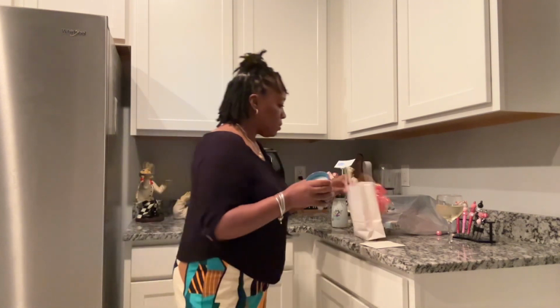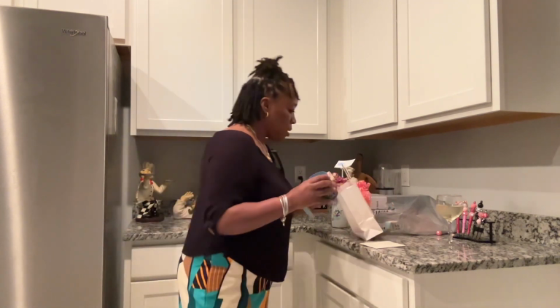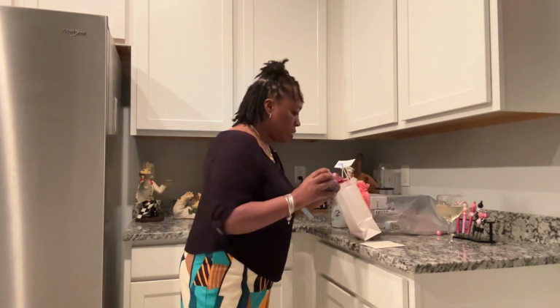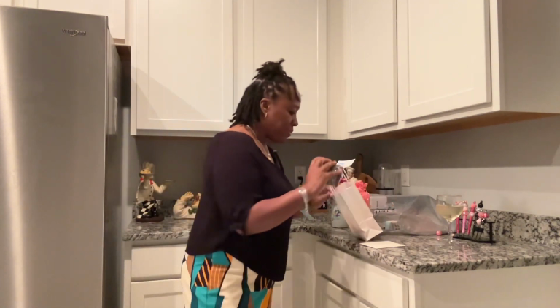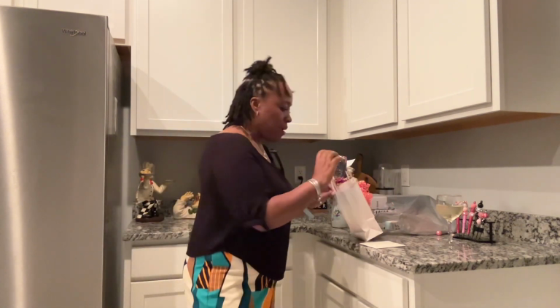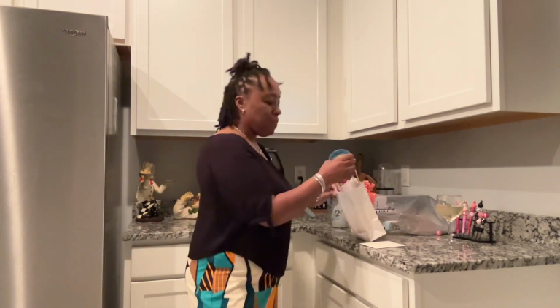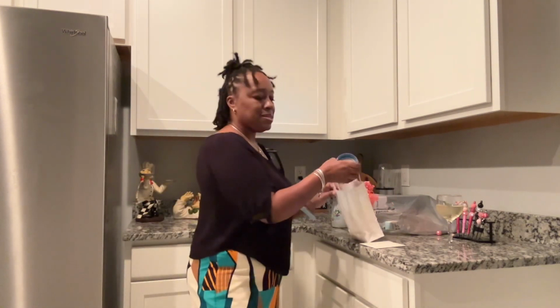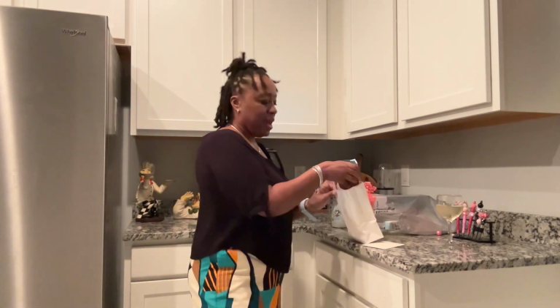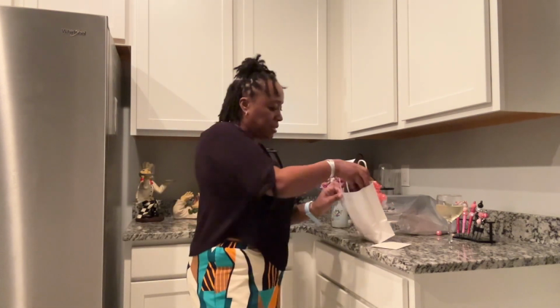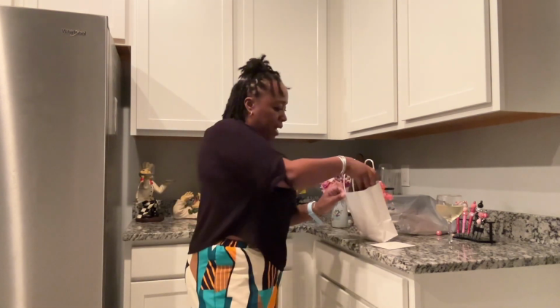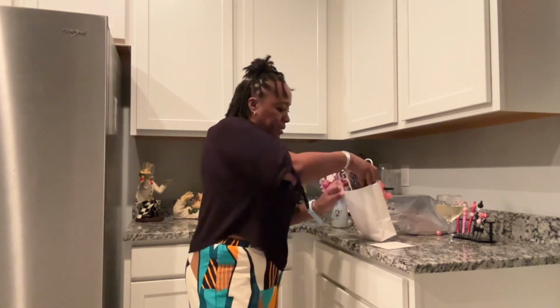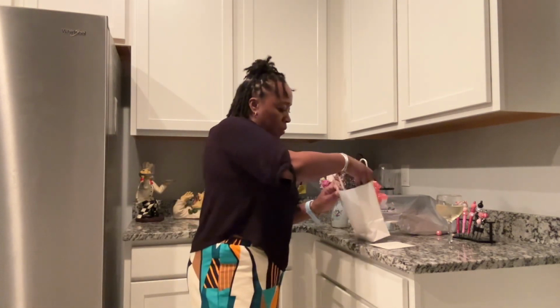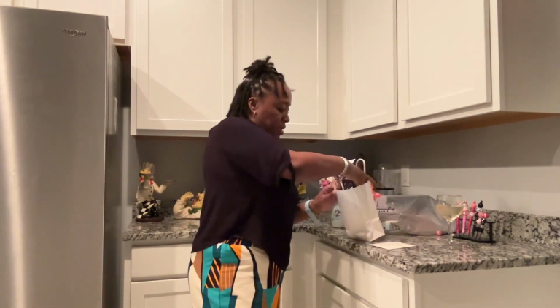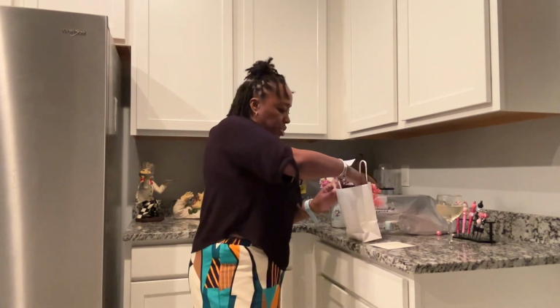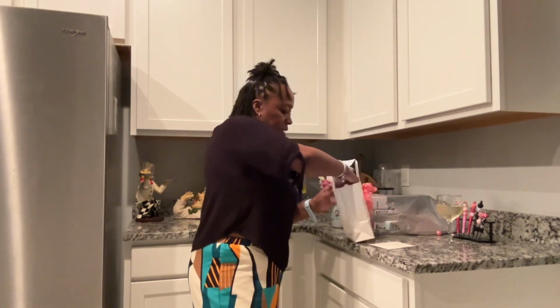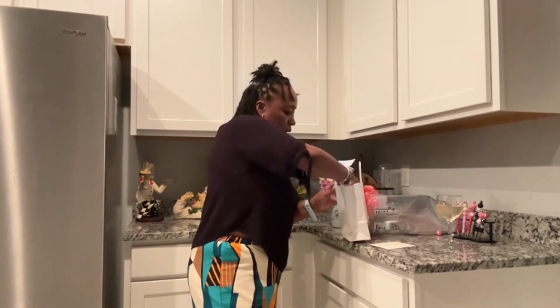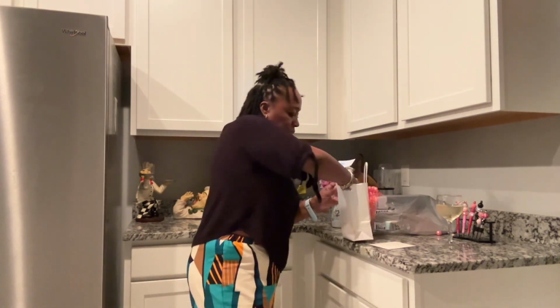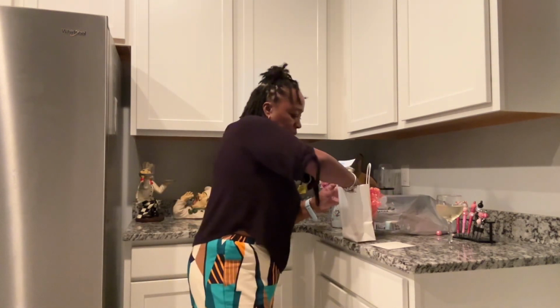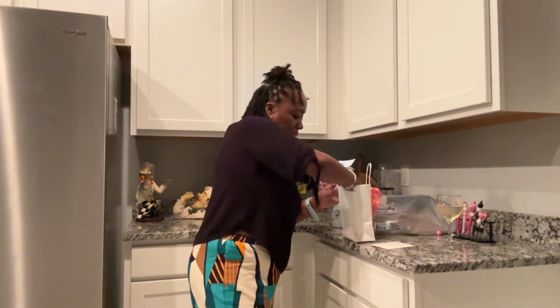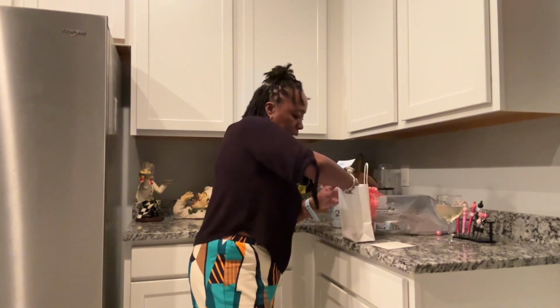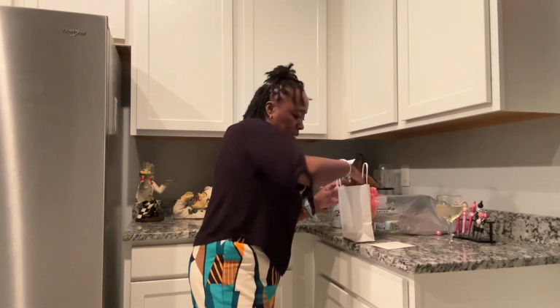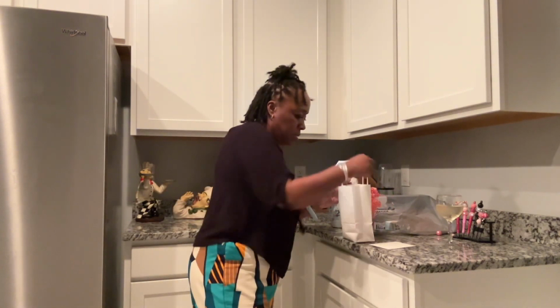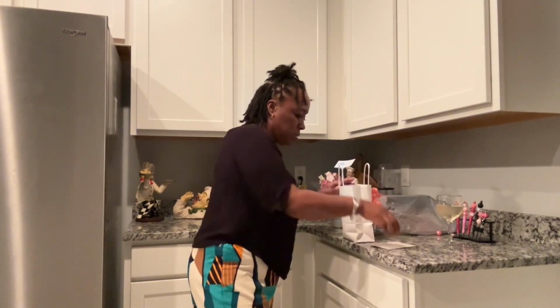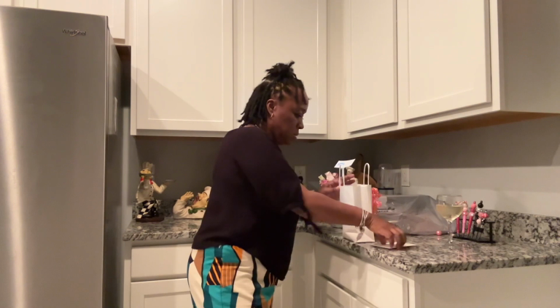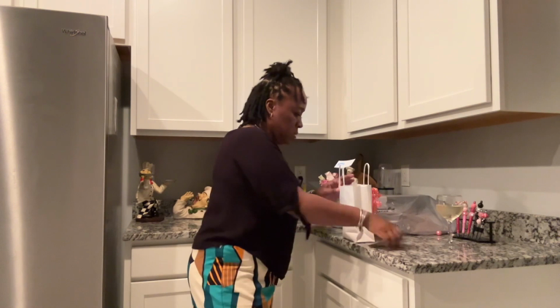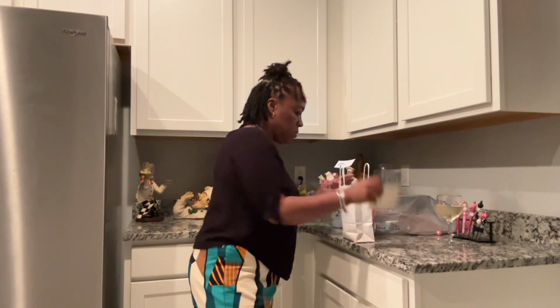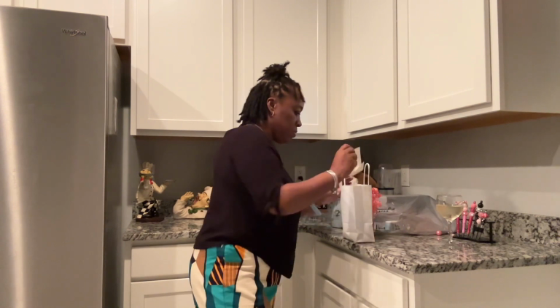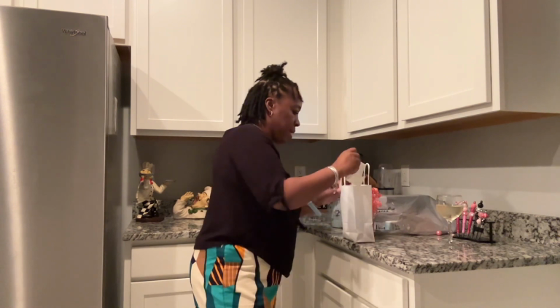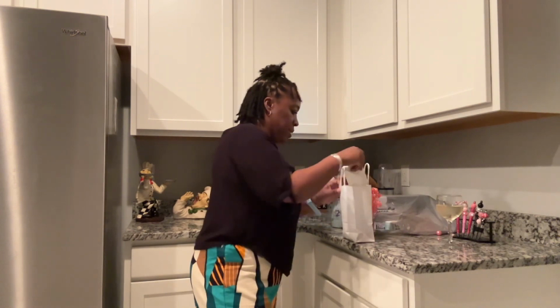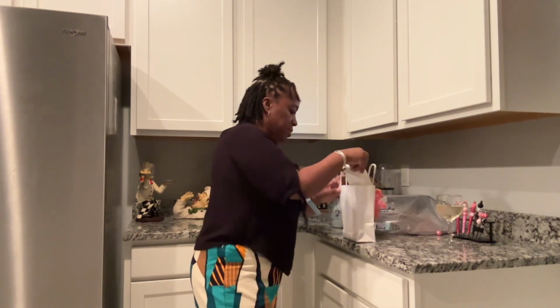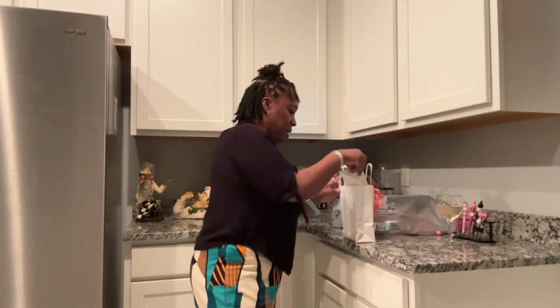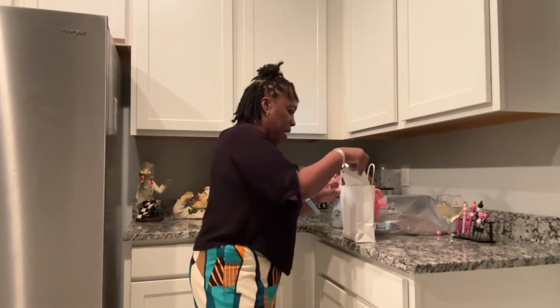She also got me a candle, and I love candles! It smells really good. I thought that was so nice and I wanted to share that with you guys.